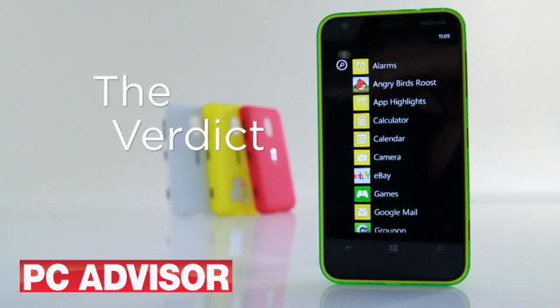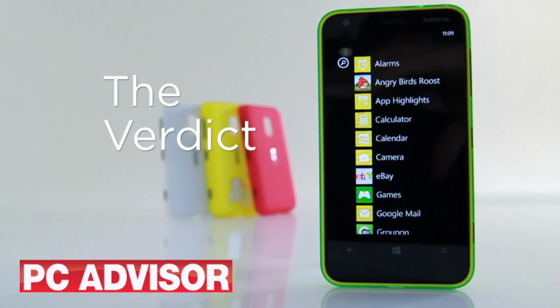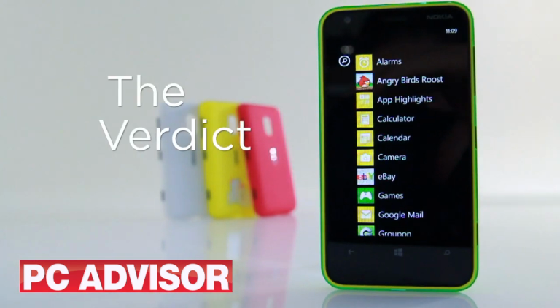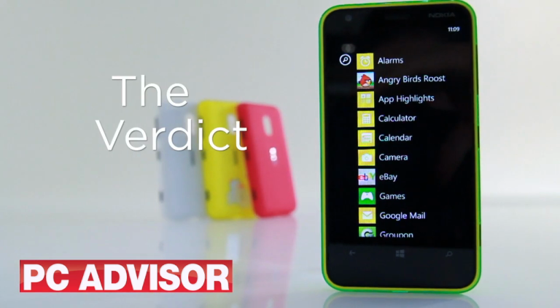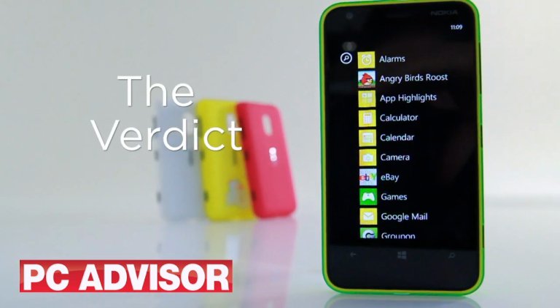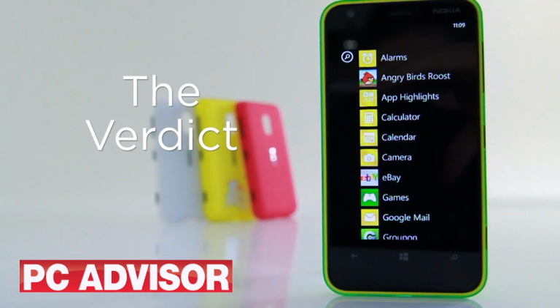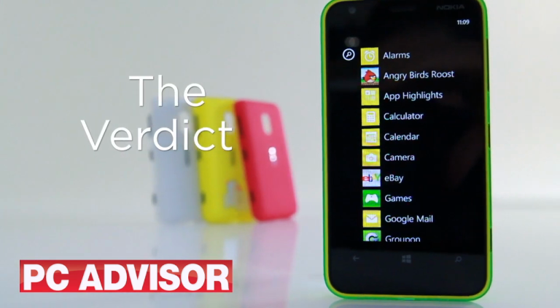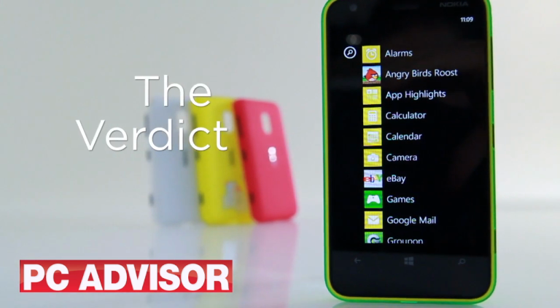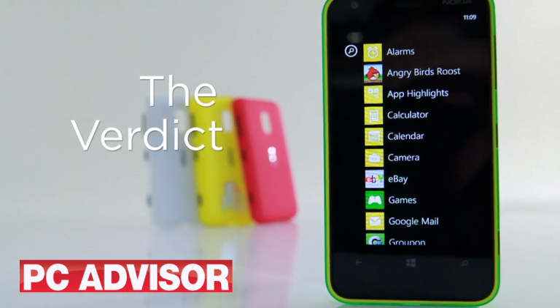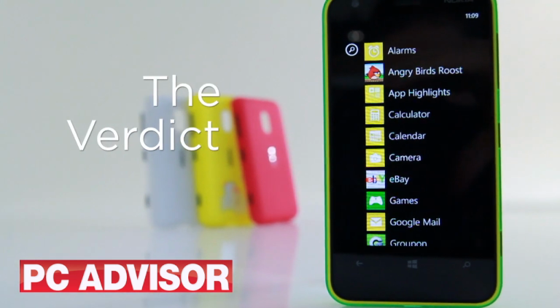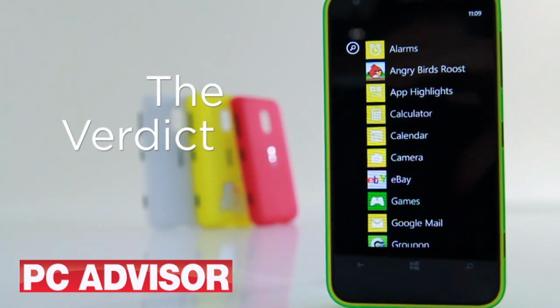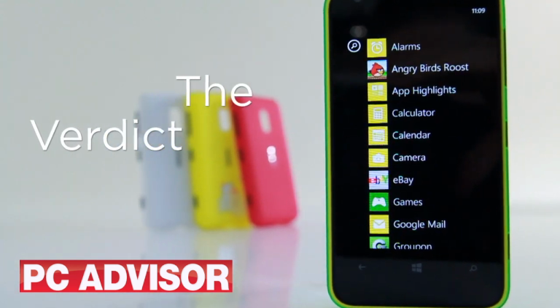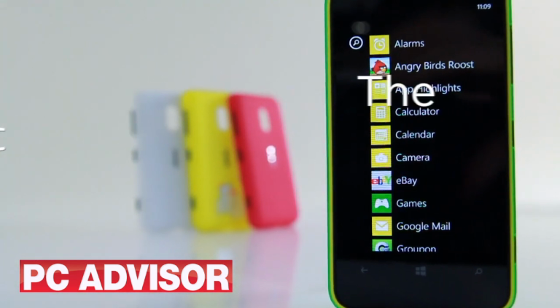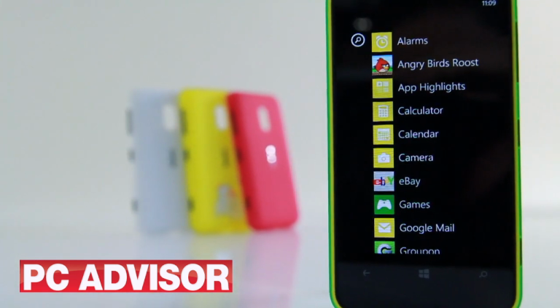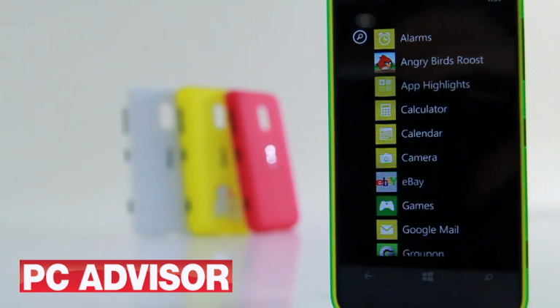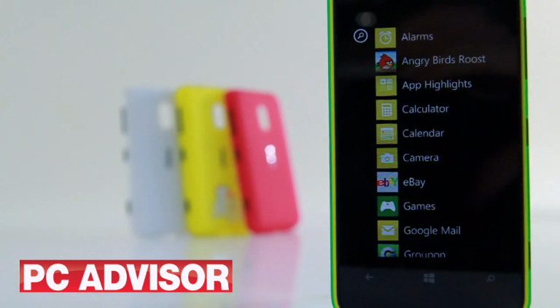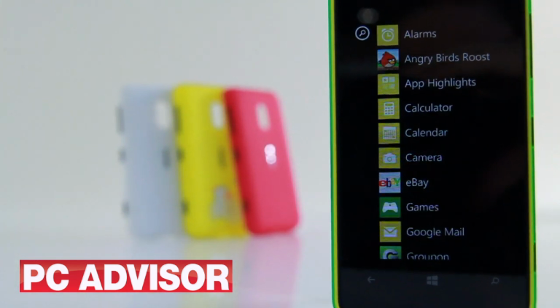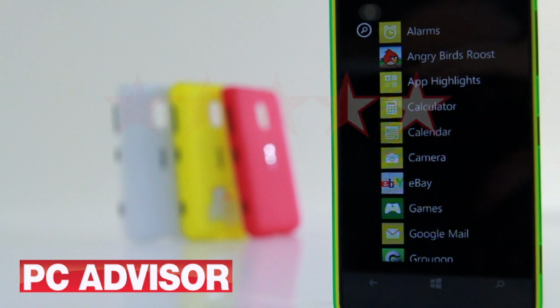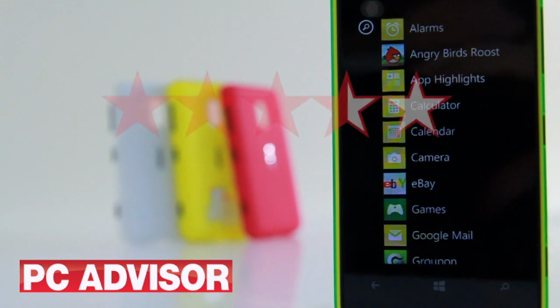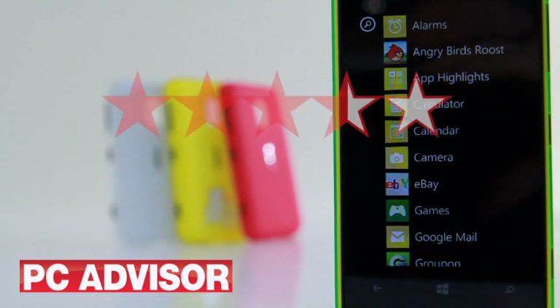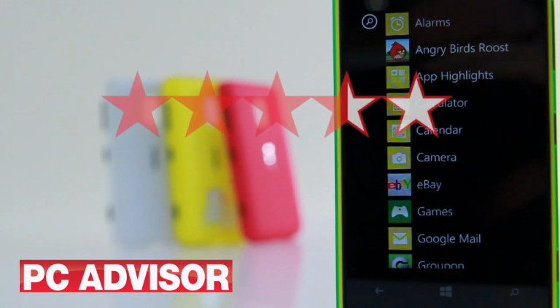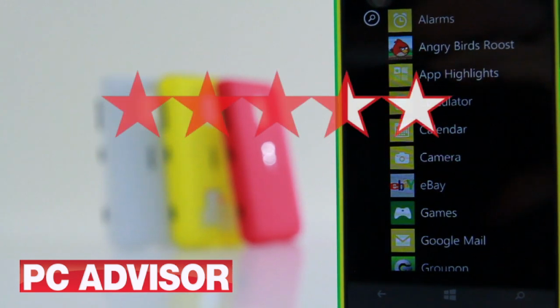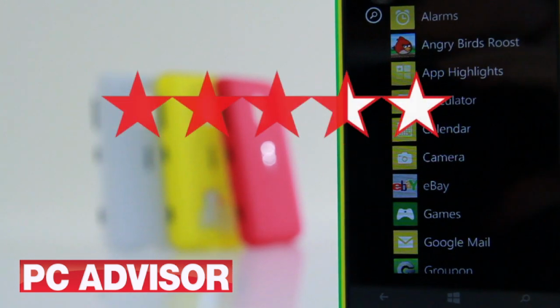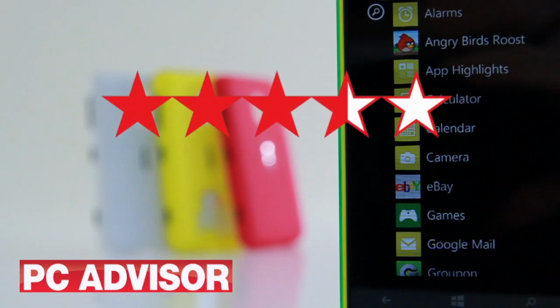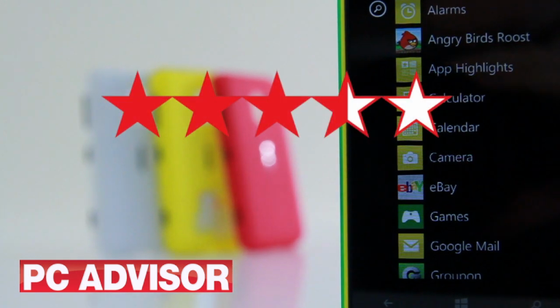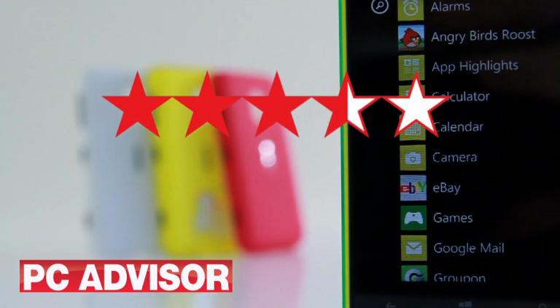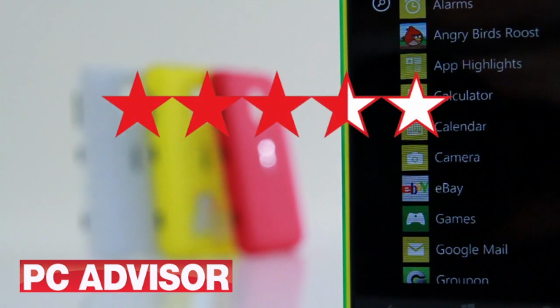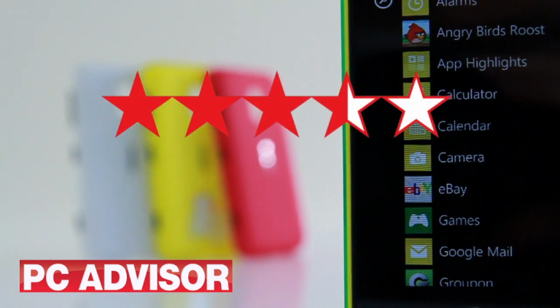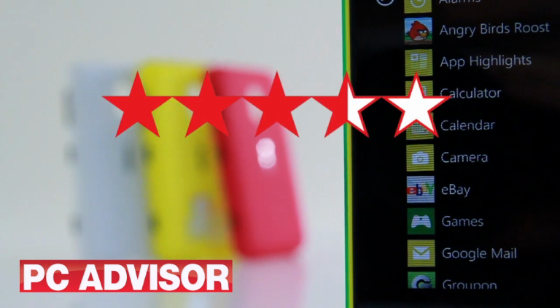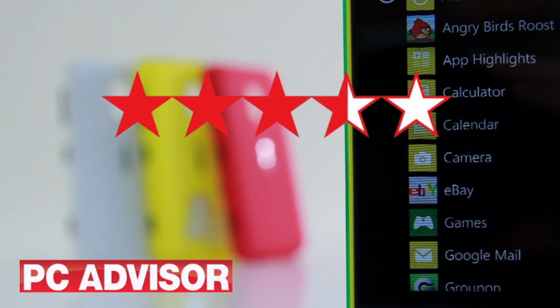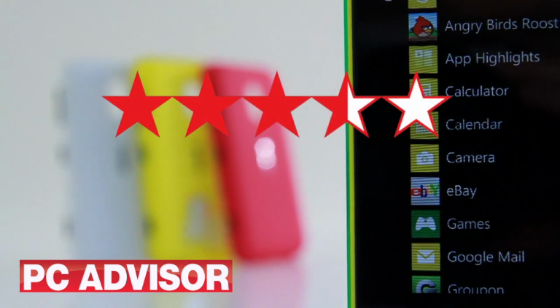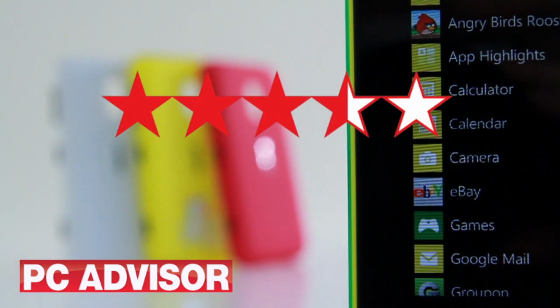The Lumia 620 is a solid and inexpensive Windows Phone. We award three and a half stars.